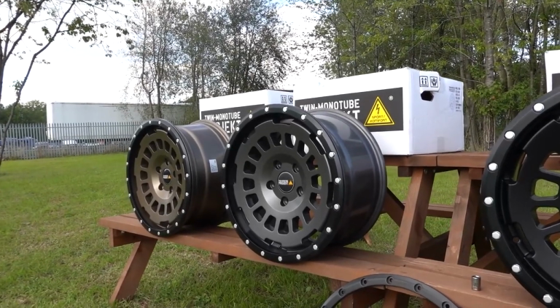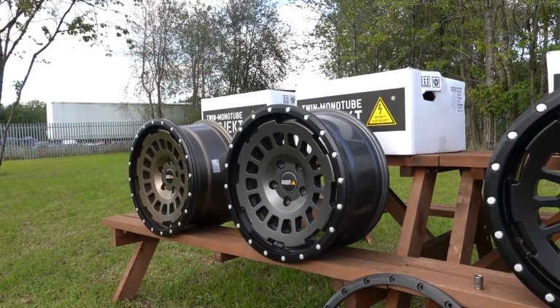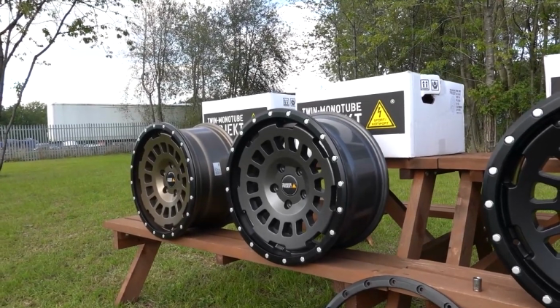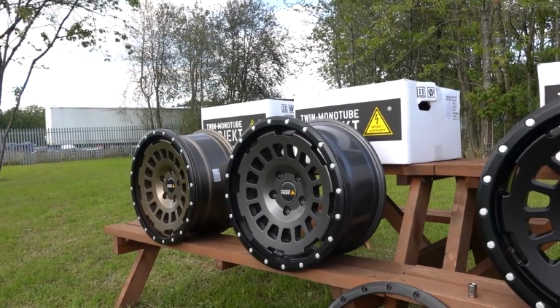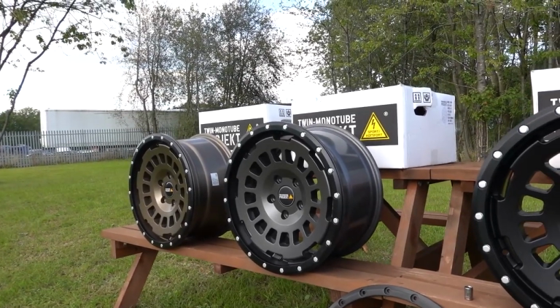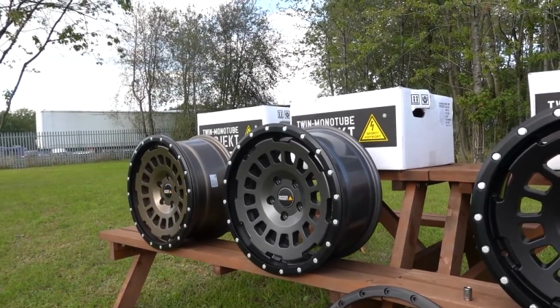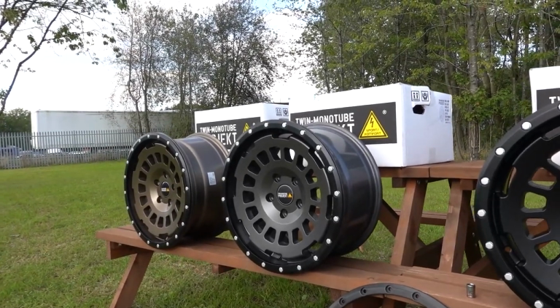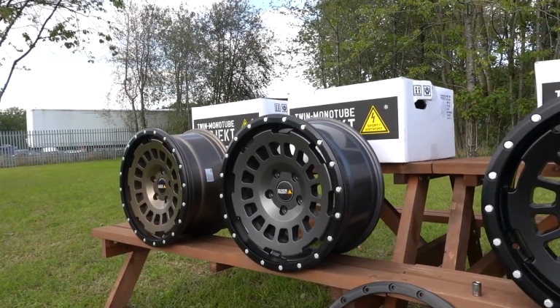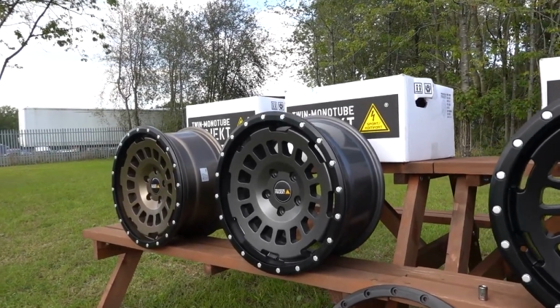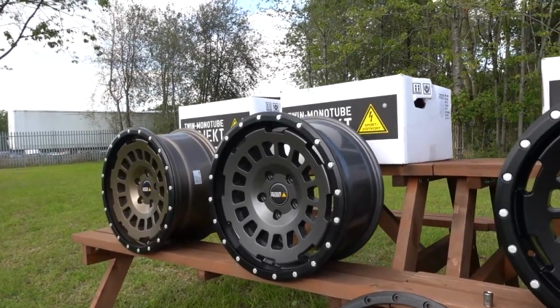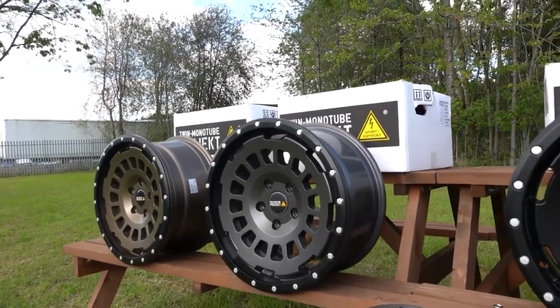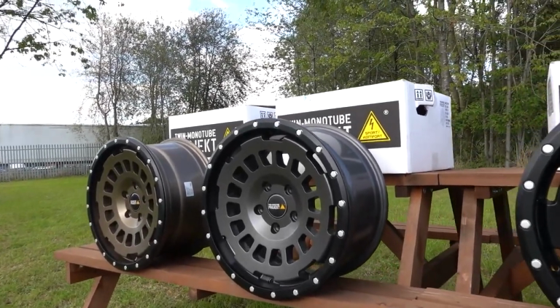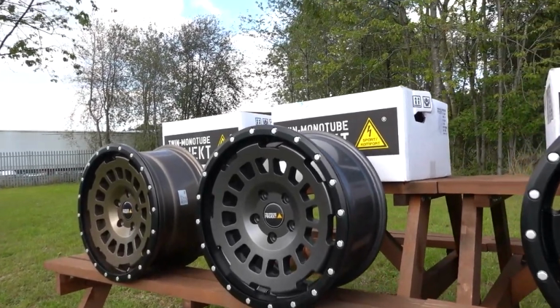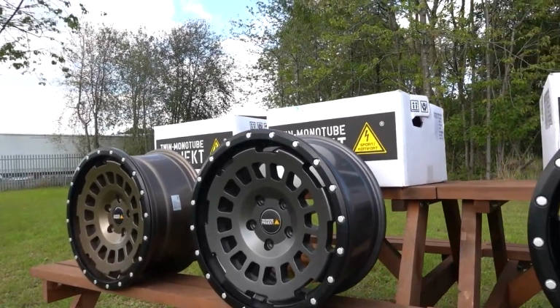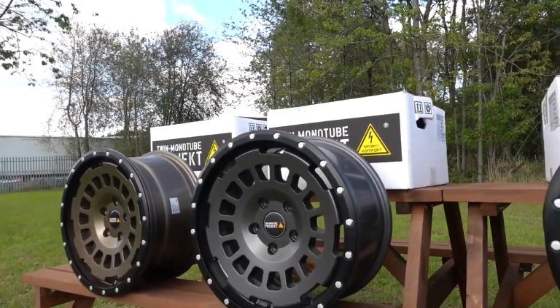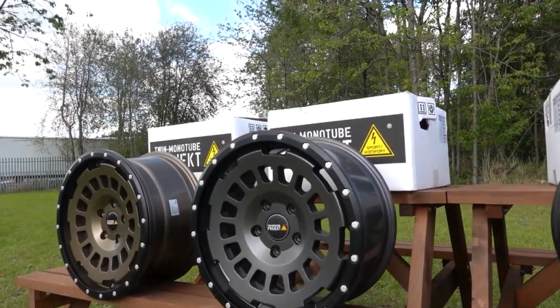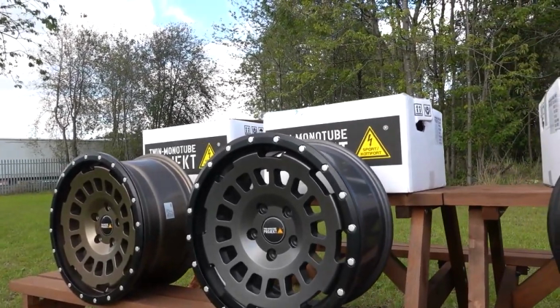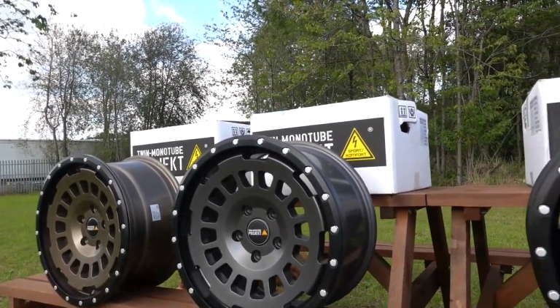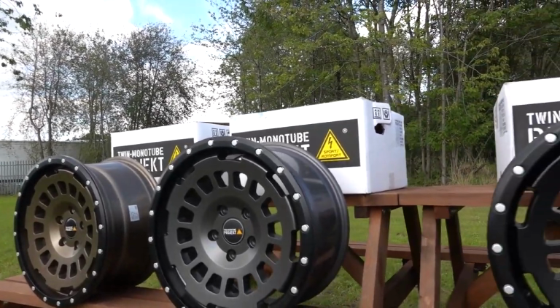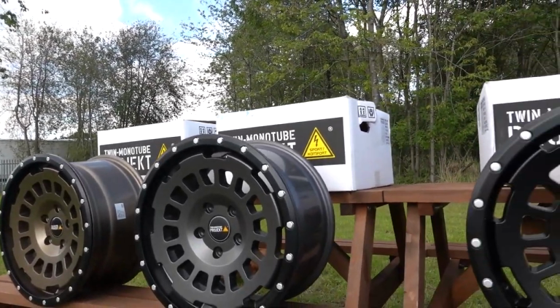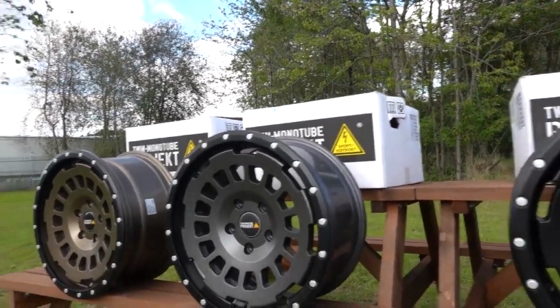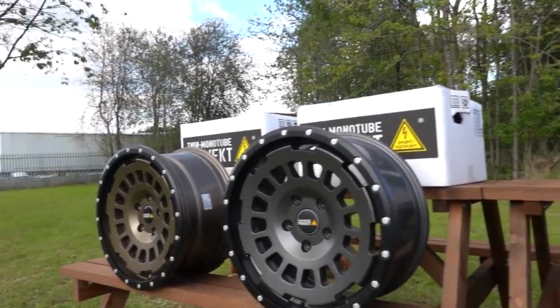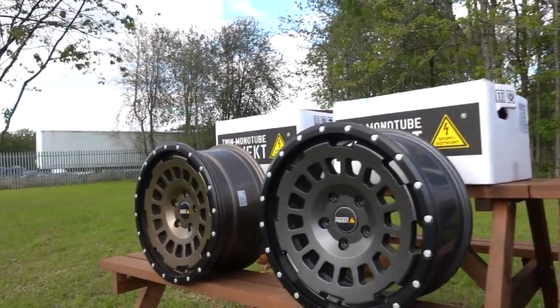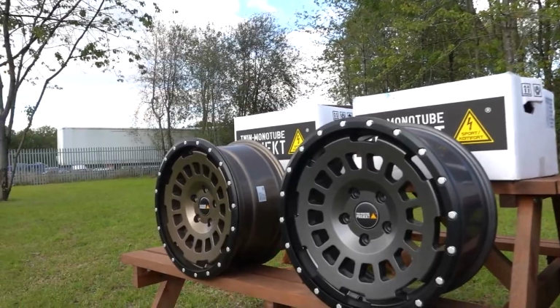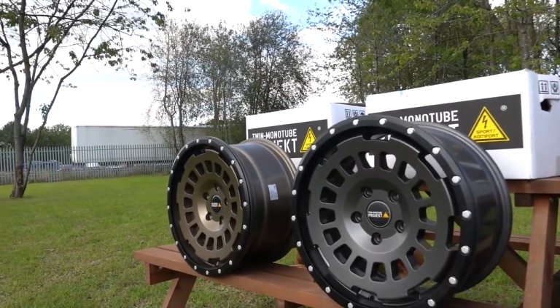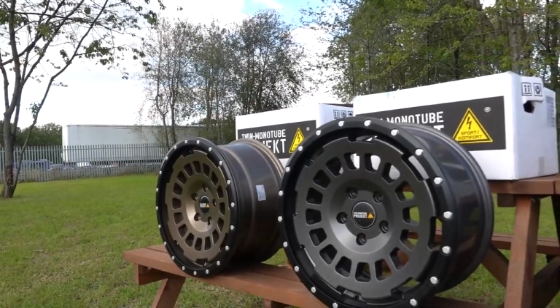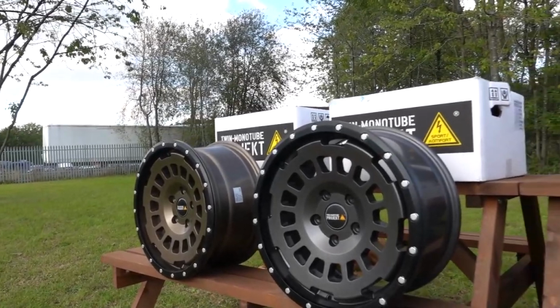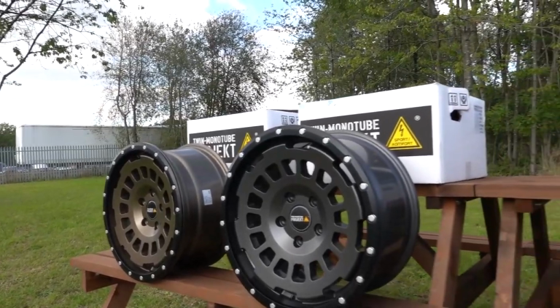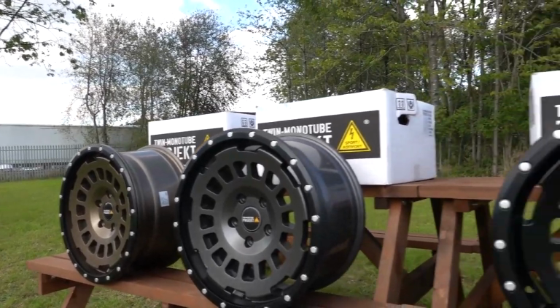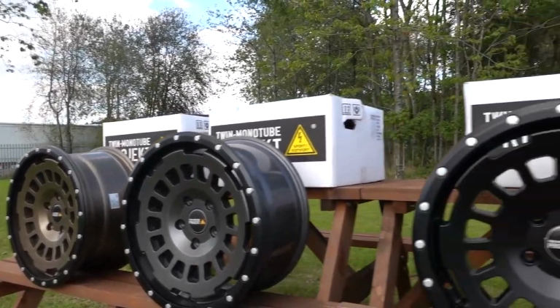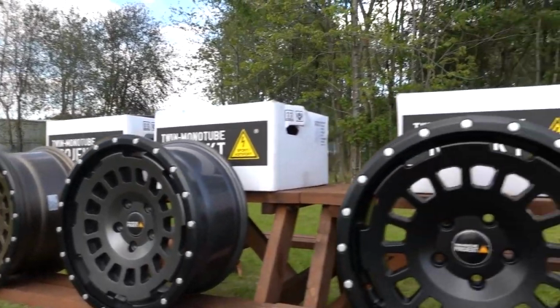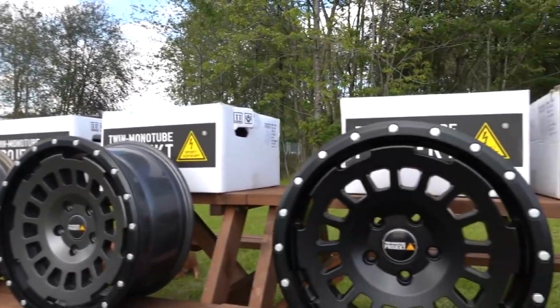They've been TUV approved on everything from the T5 right the way up to the T6.1, and that includes the different allowances they have to have for the bigger brakes on things like the T32.